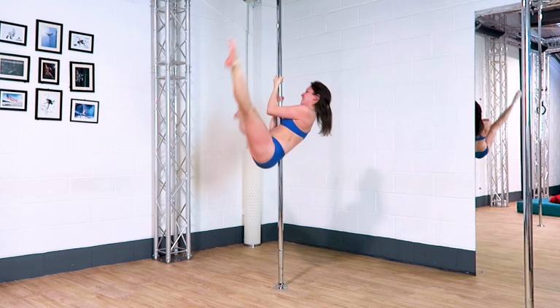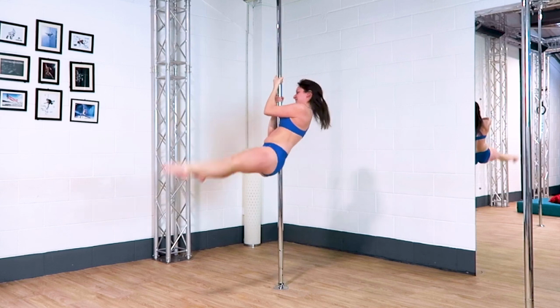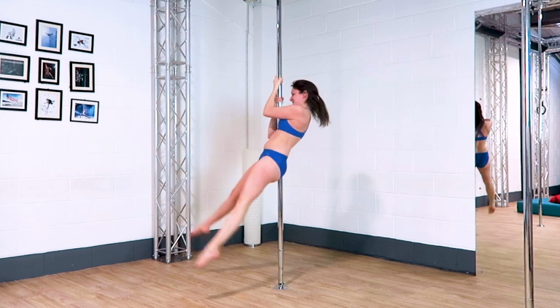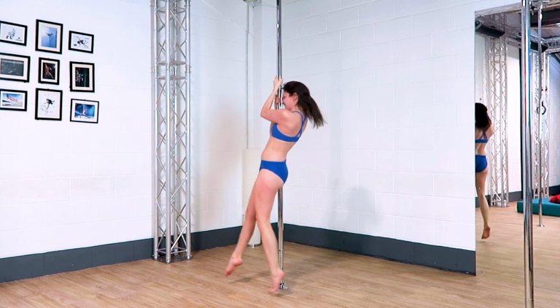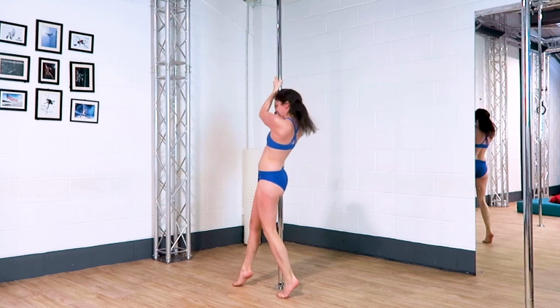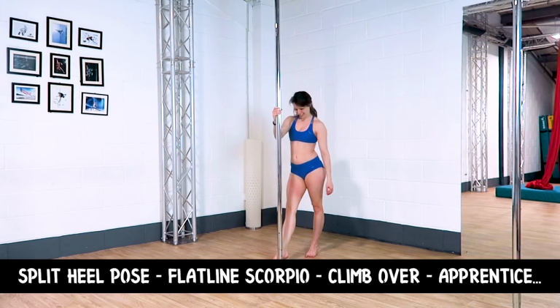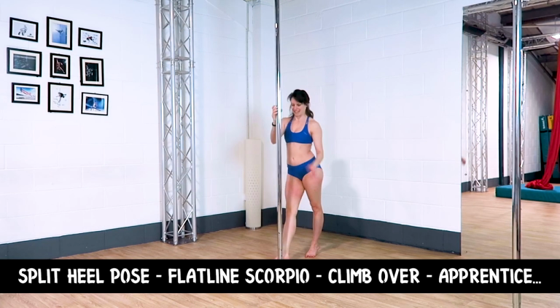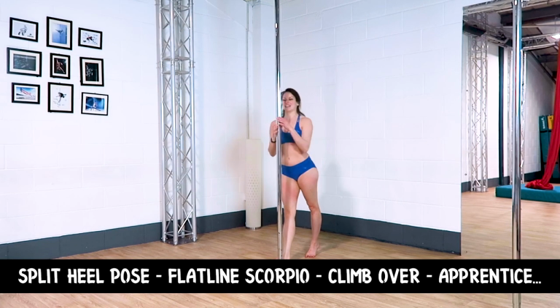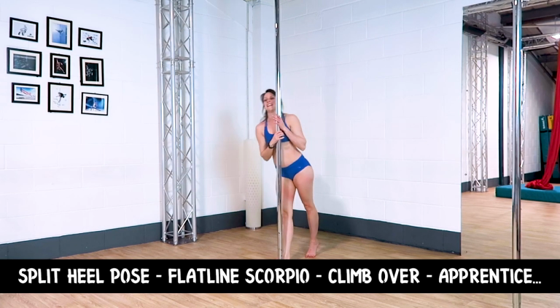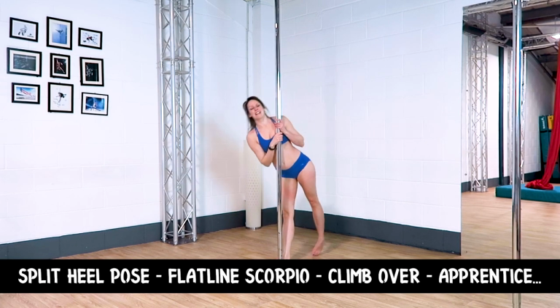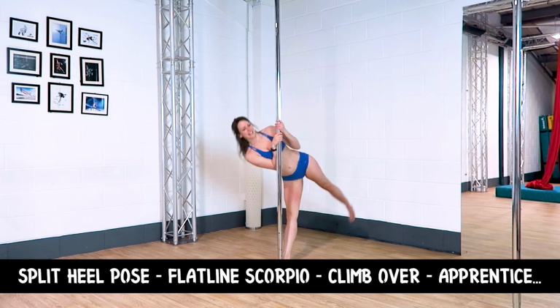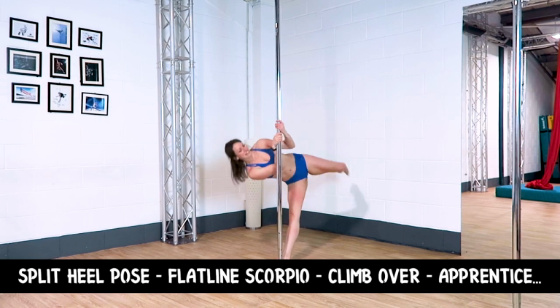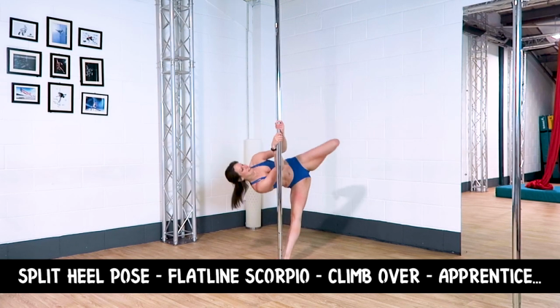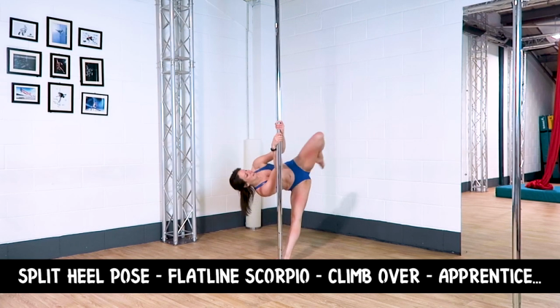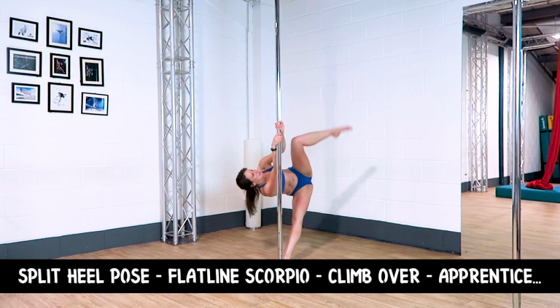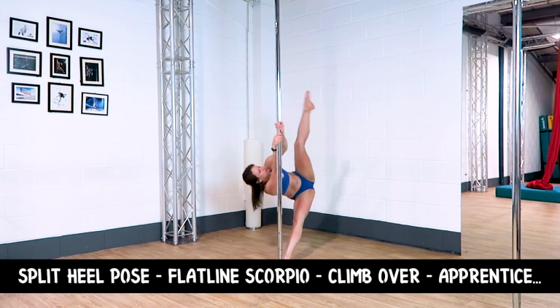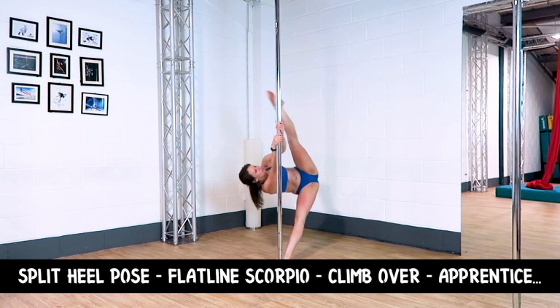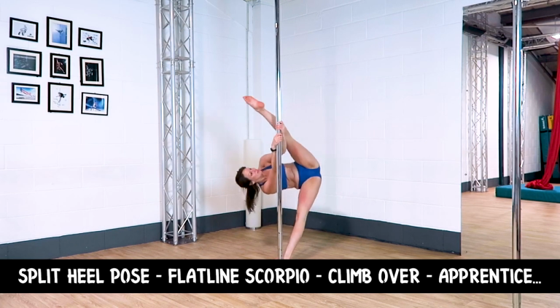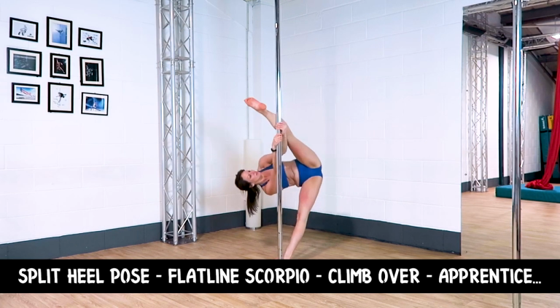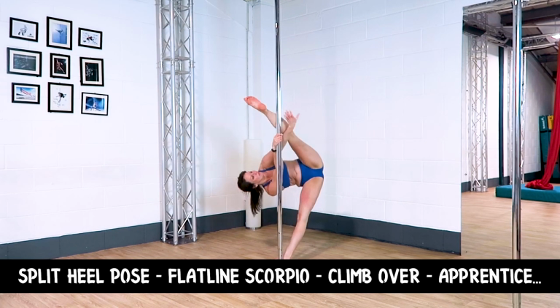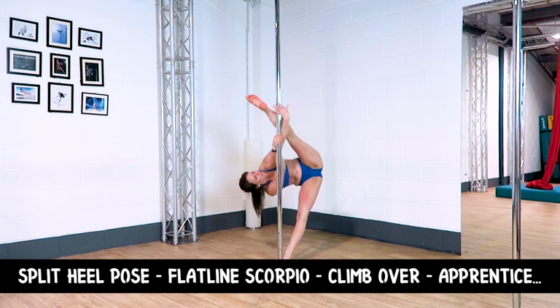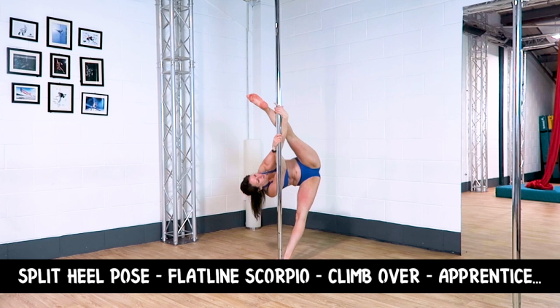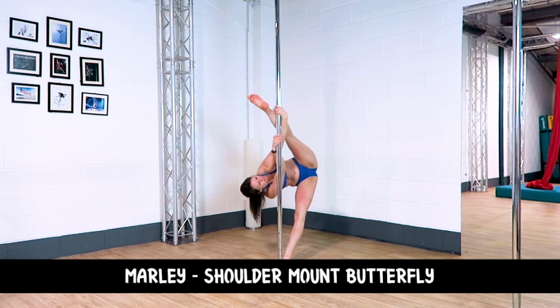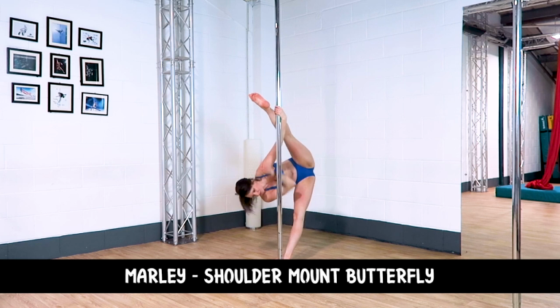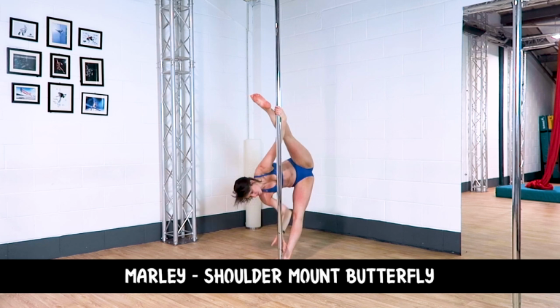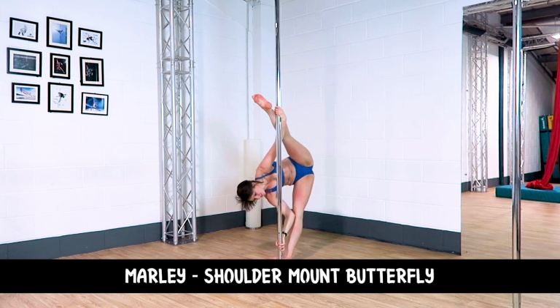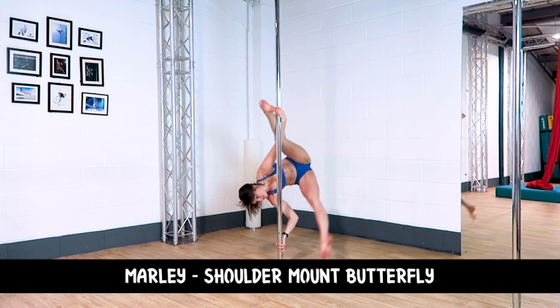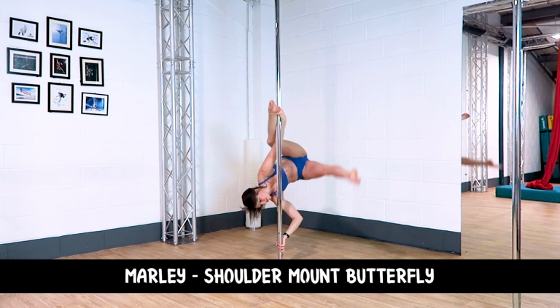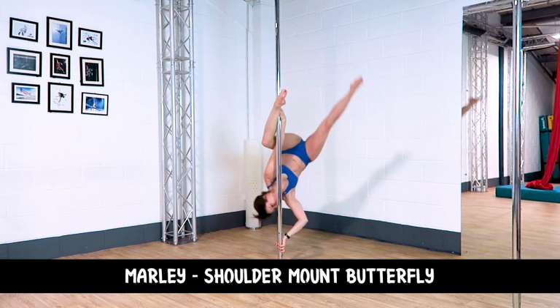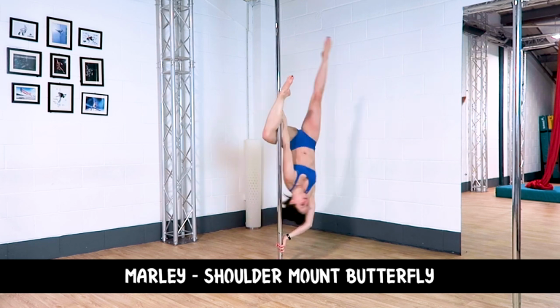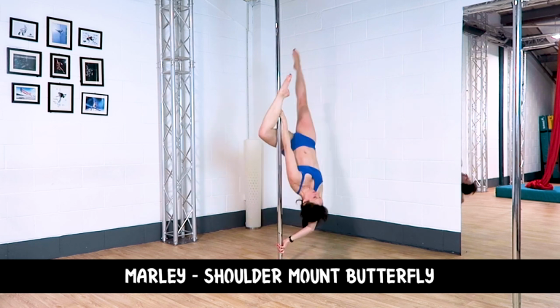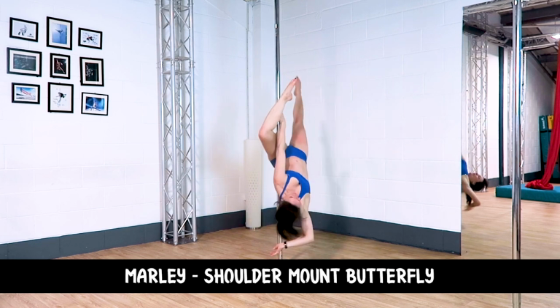Combo five: Split heel pose to a flatline Scorpio, to a climb over, into an apprentice, to a Marley, to a shoulder mount butterfly.